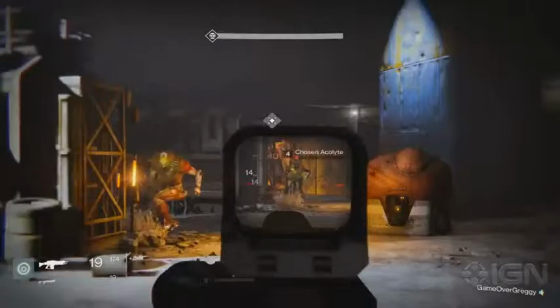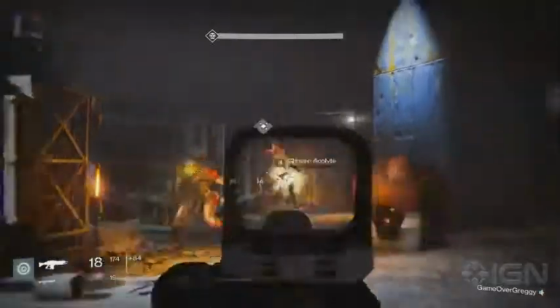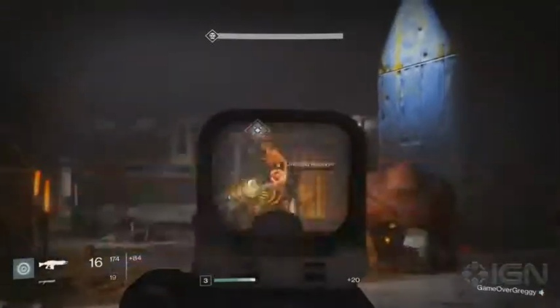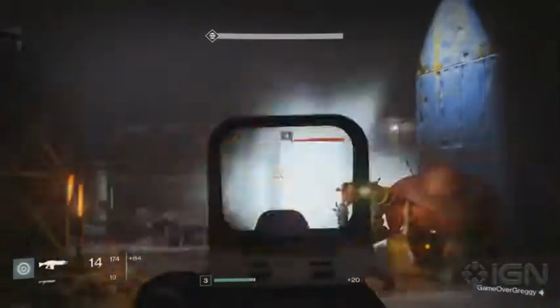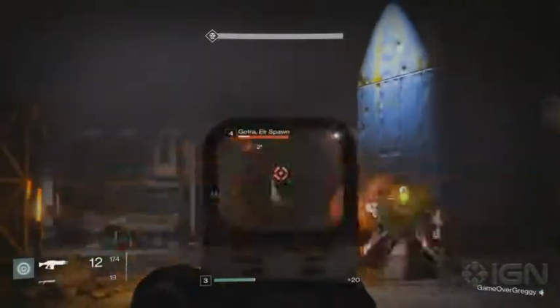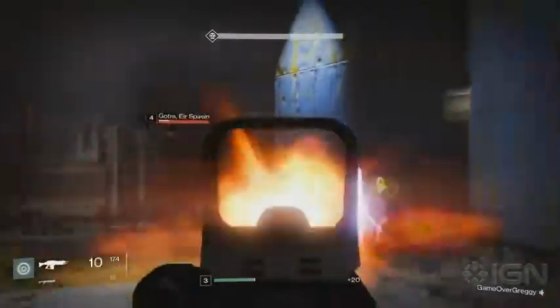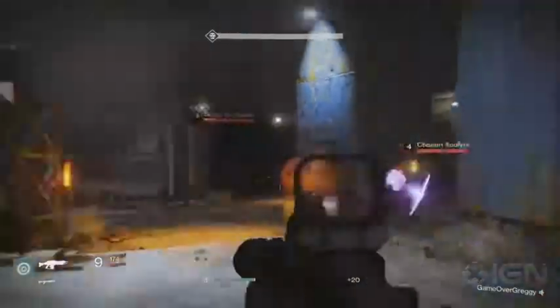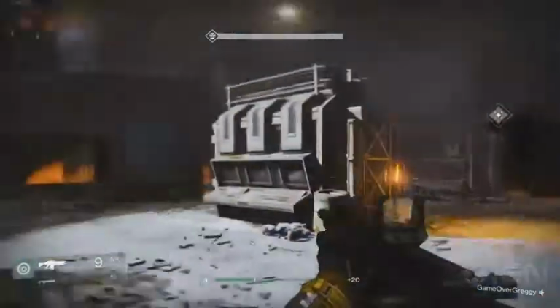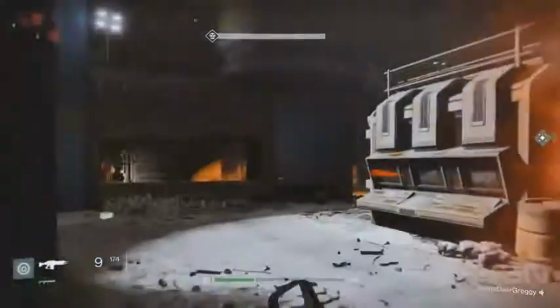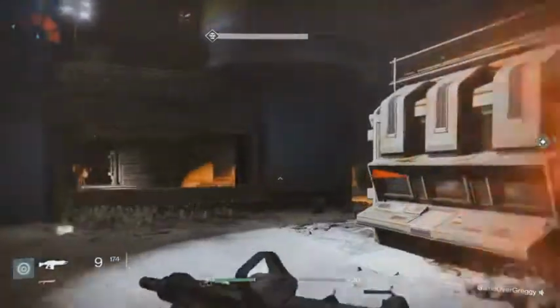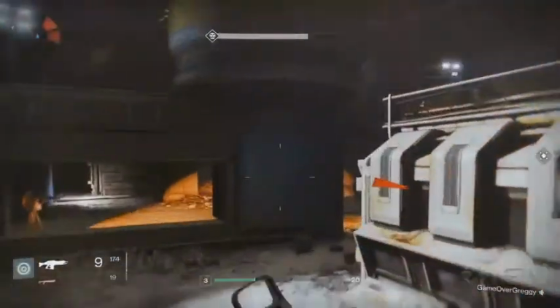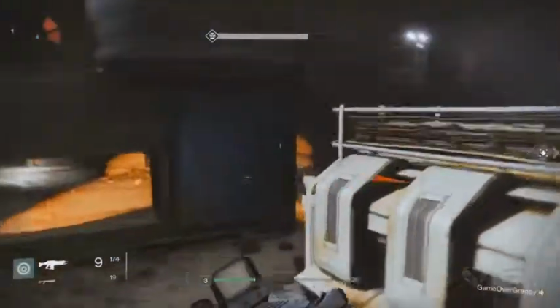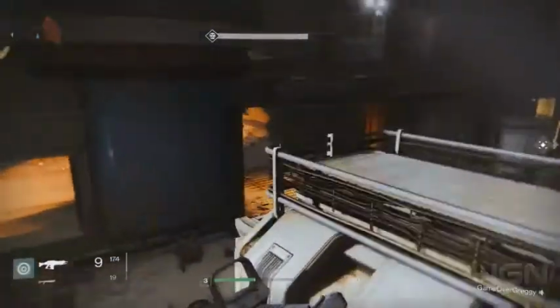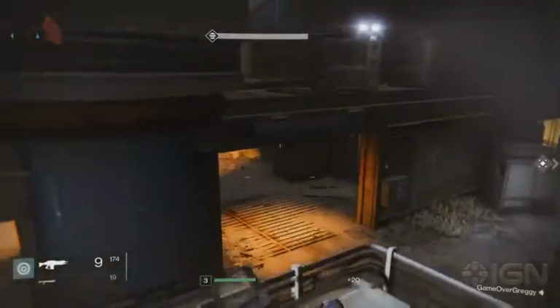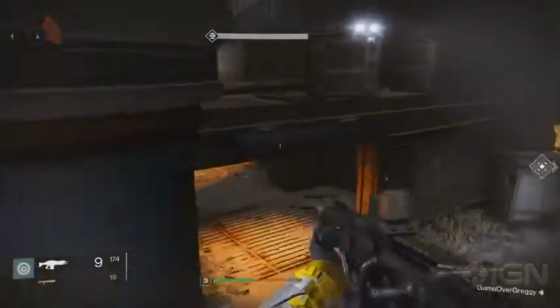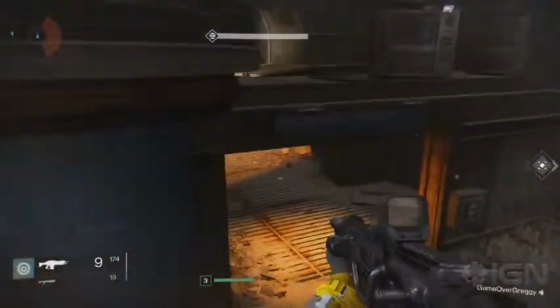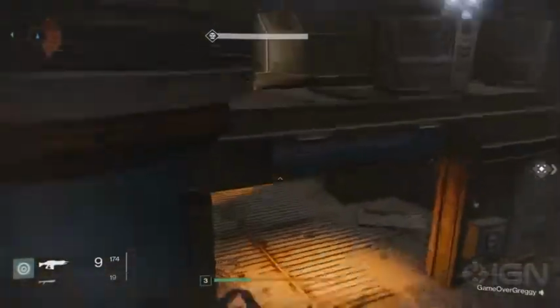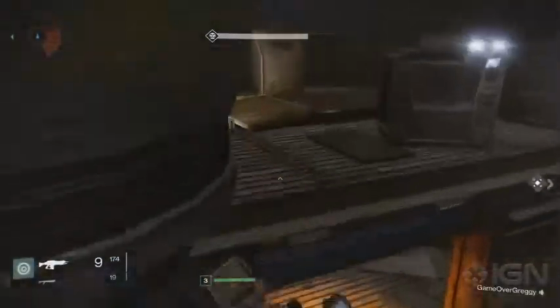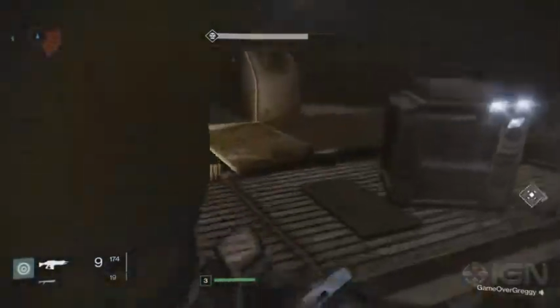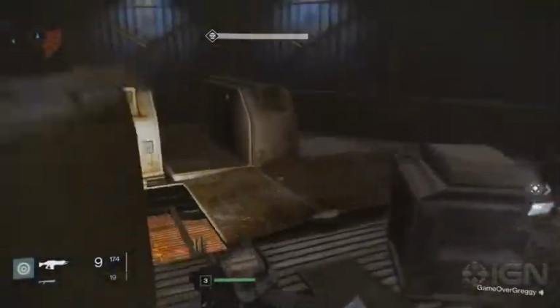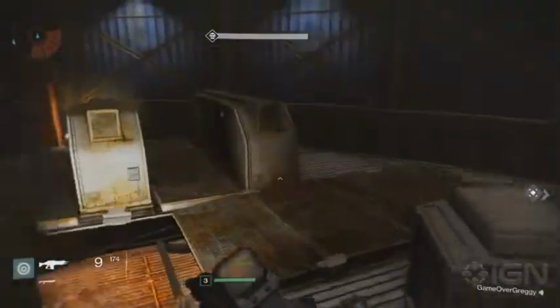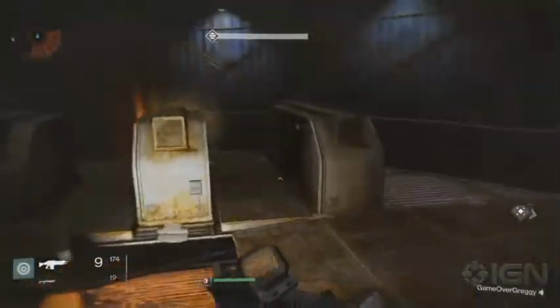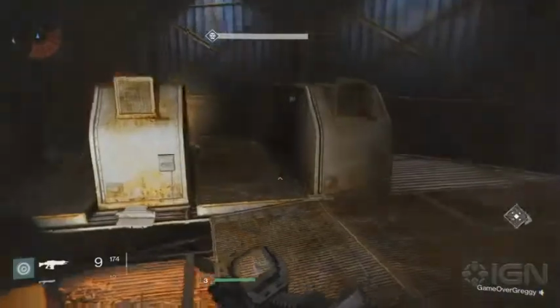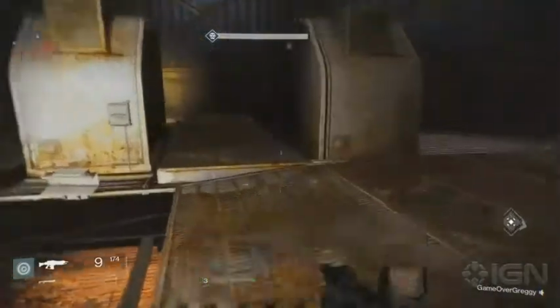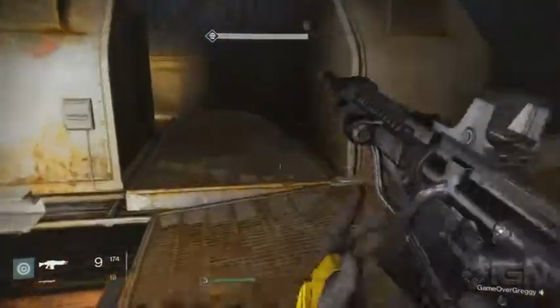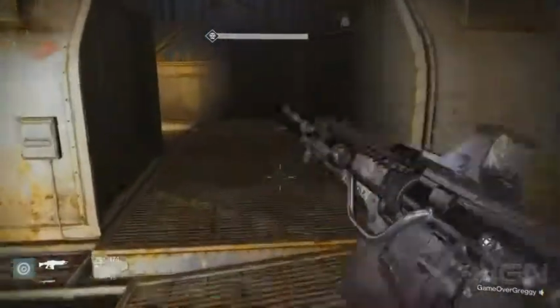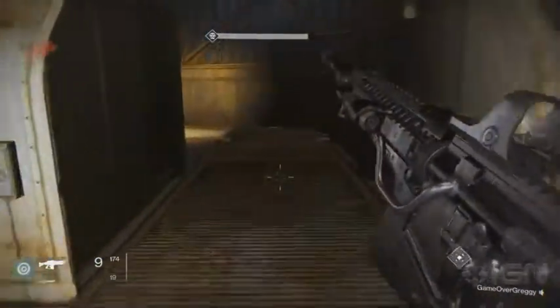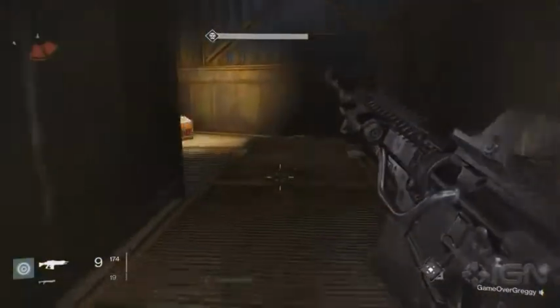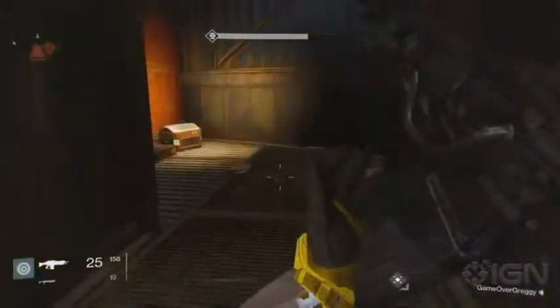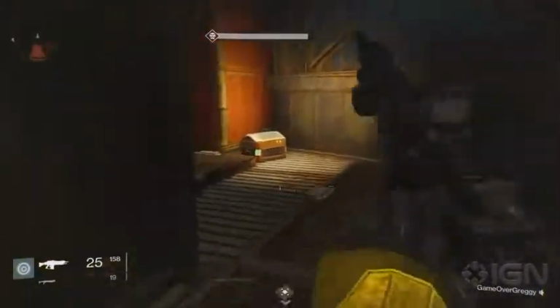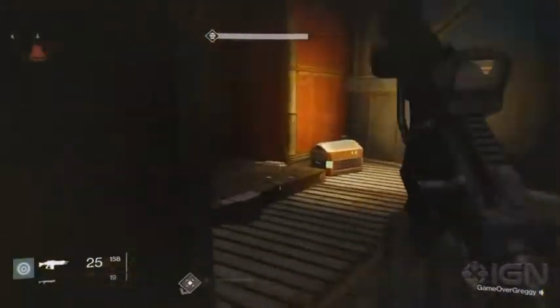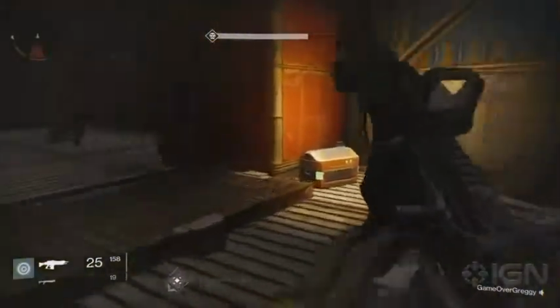Next, head into the Dark Within mission. In the location where you fight the wizard, hop on top of the little structure and you'll find it tucked away in the corner.